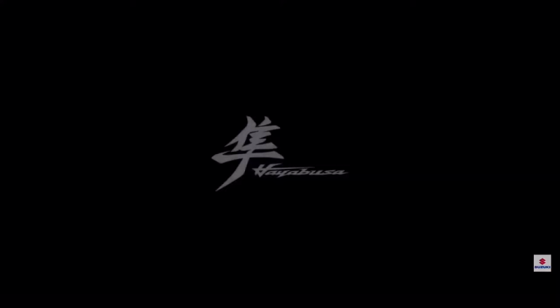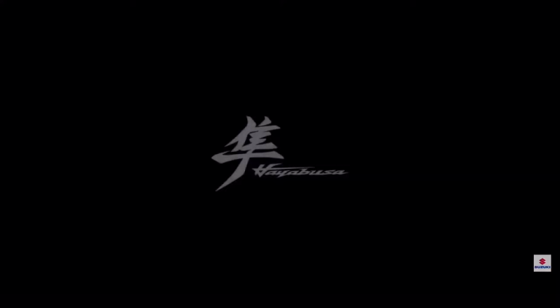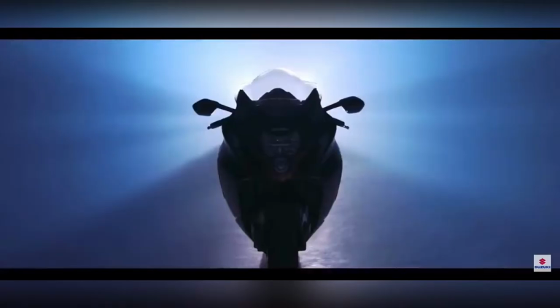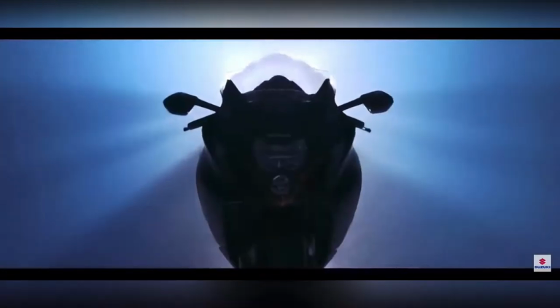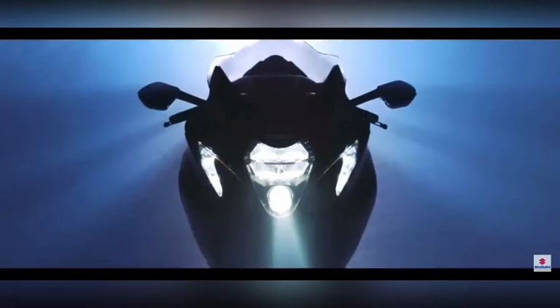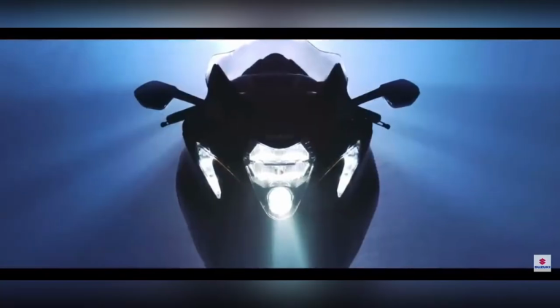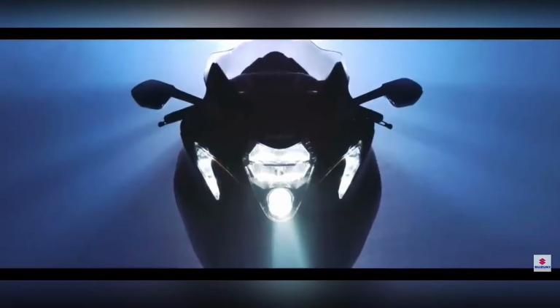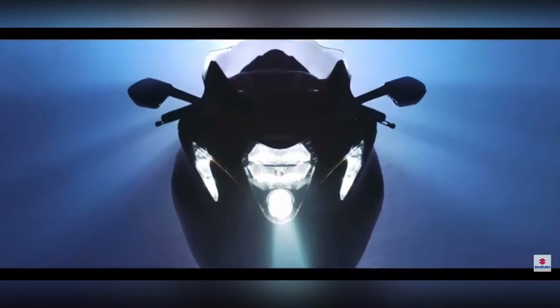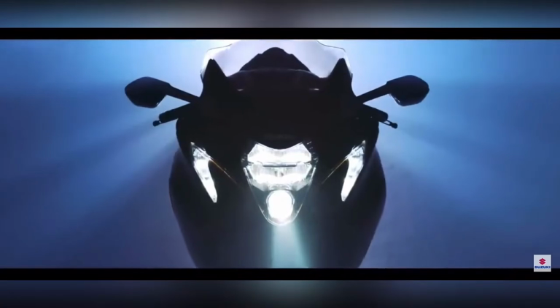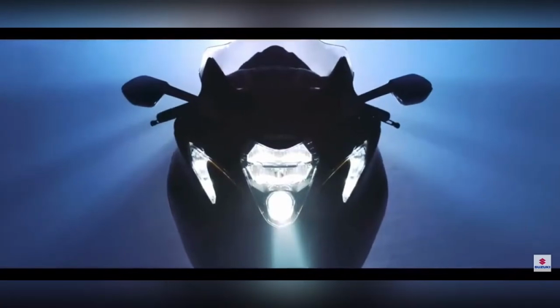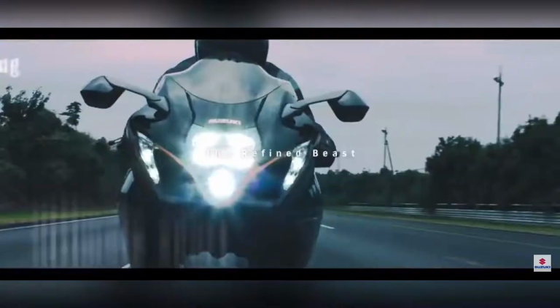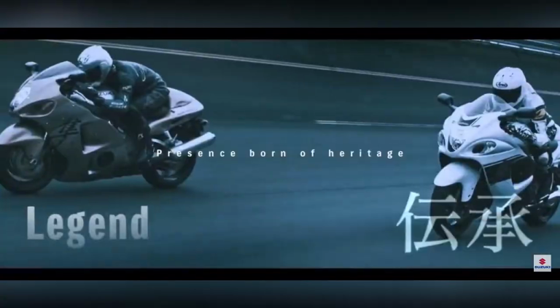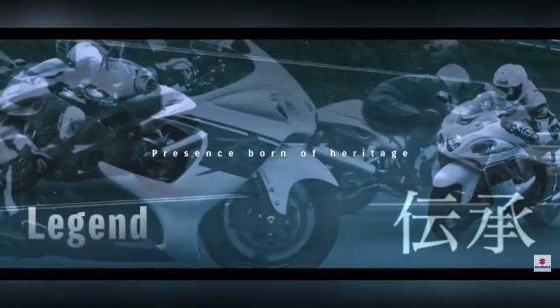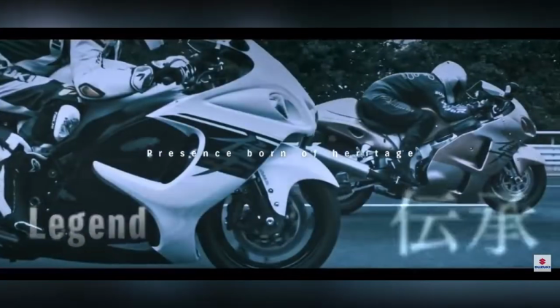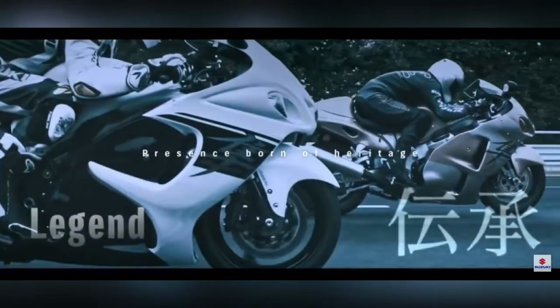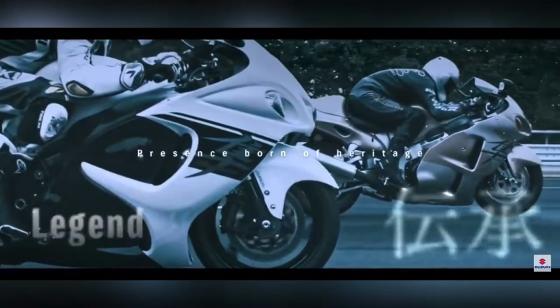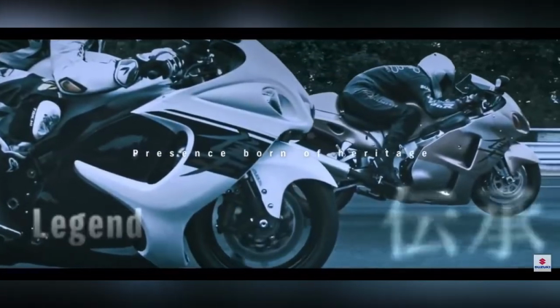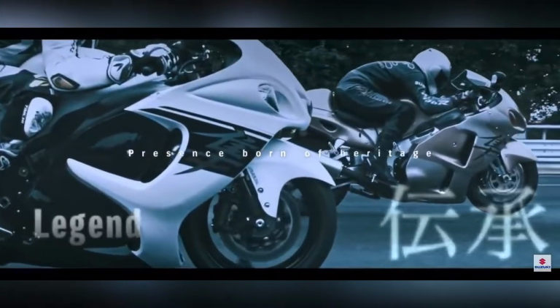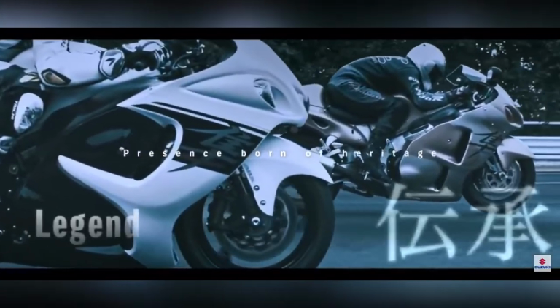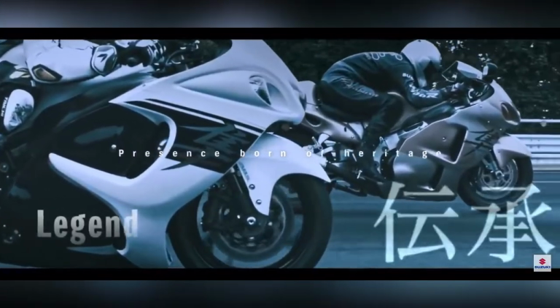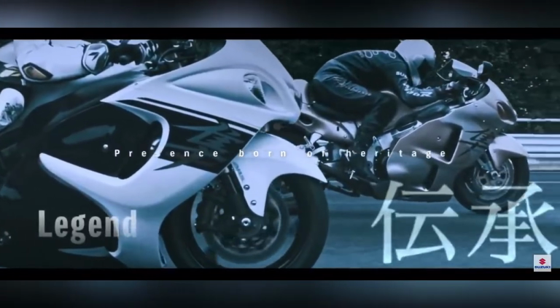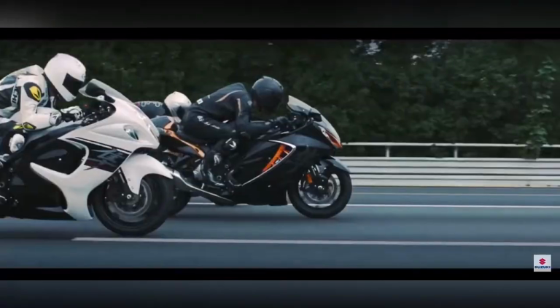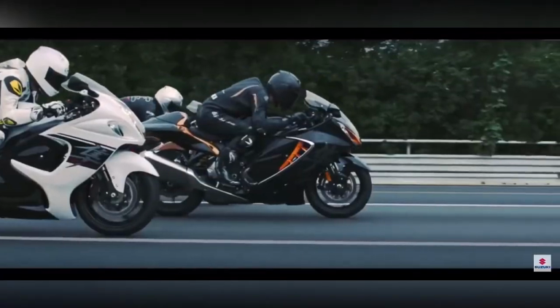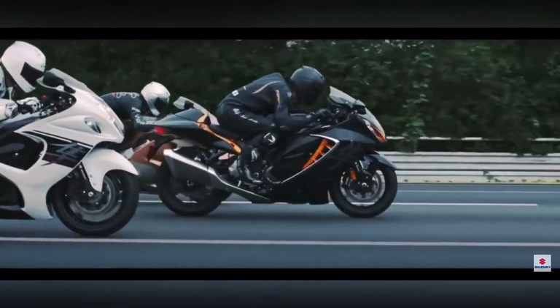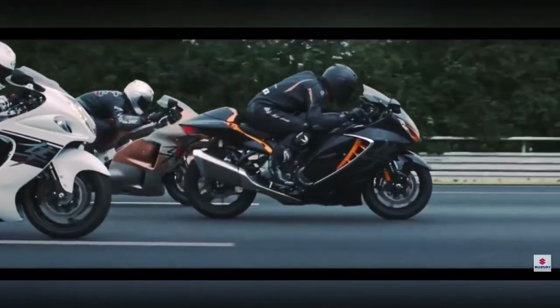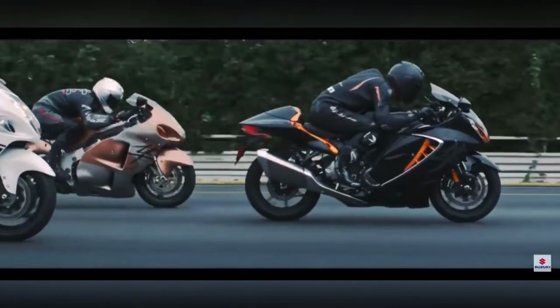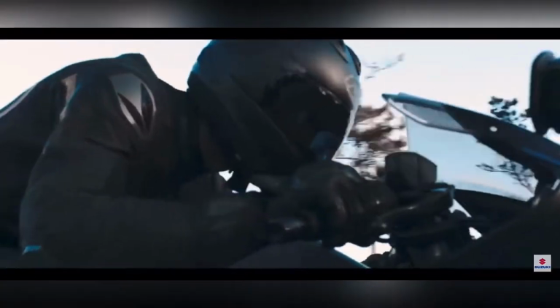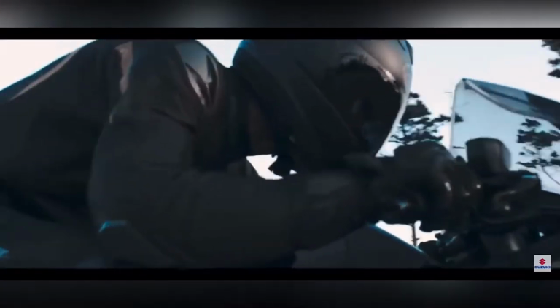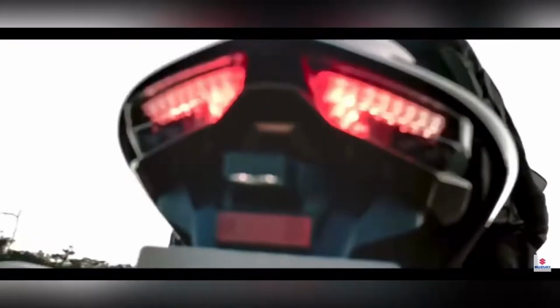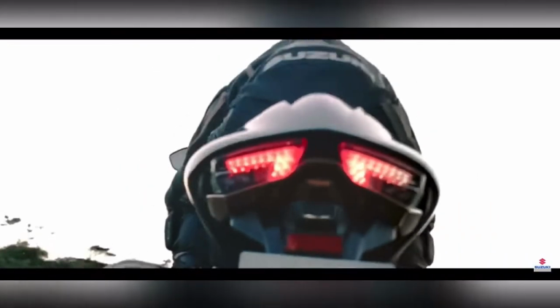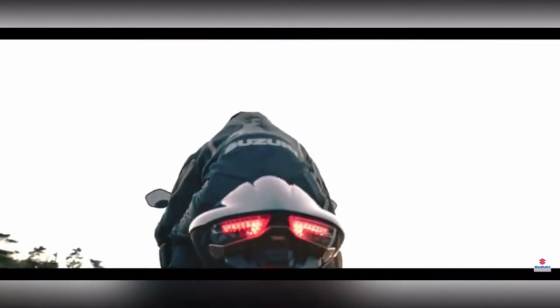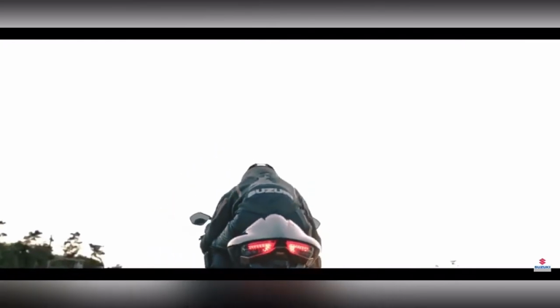The Hayabusa's electronics package includes anti-lifting control, active speed limit control, launch control, engine braking control, and cruise control.